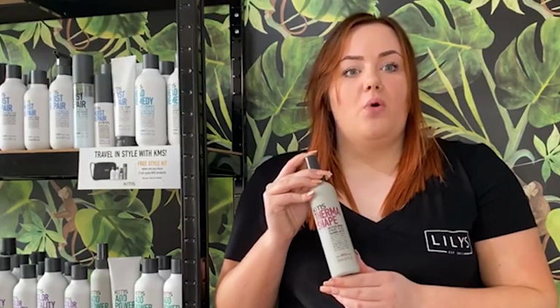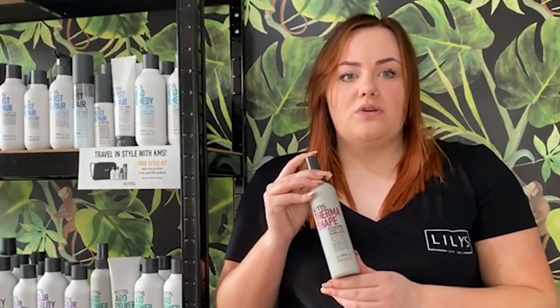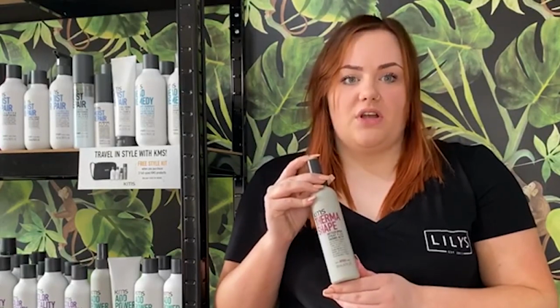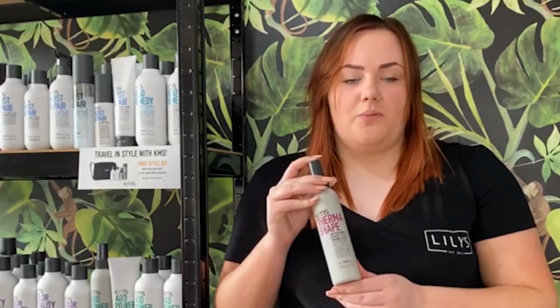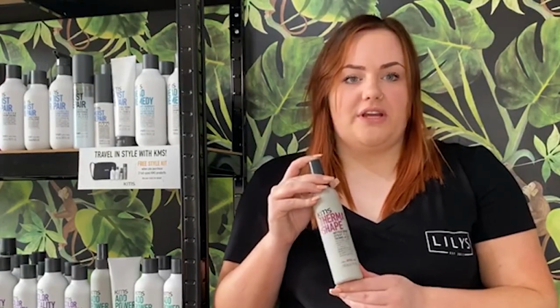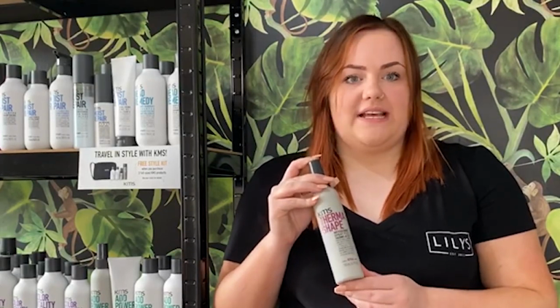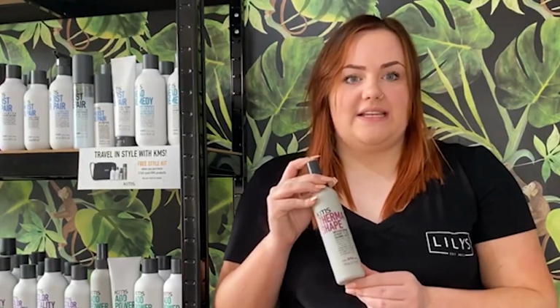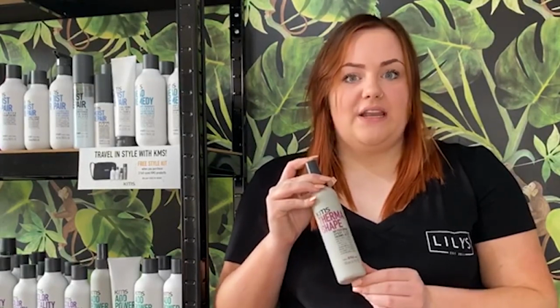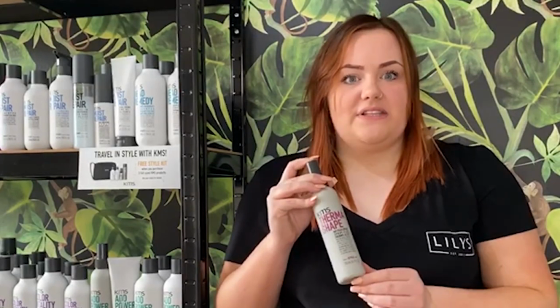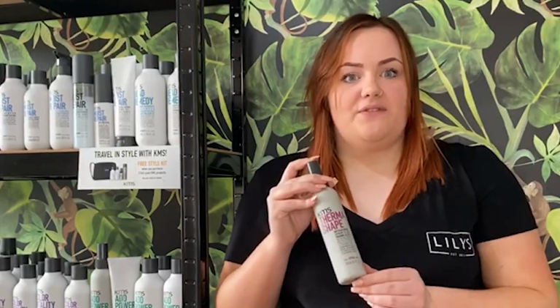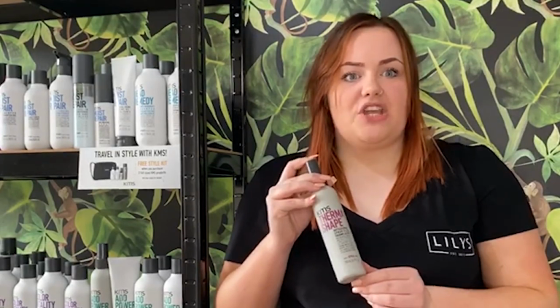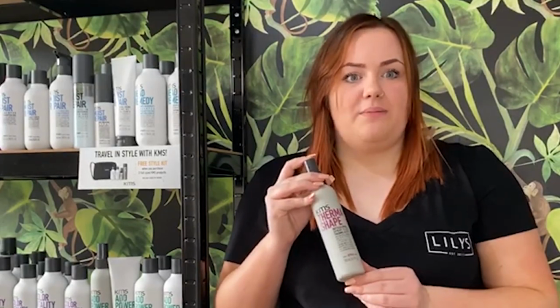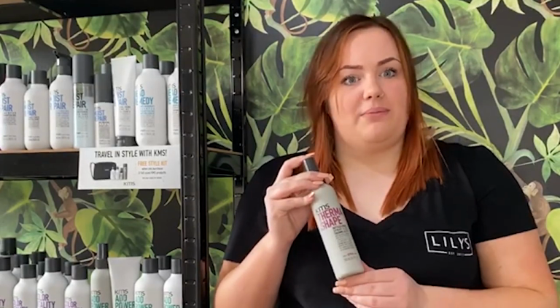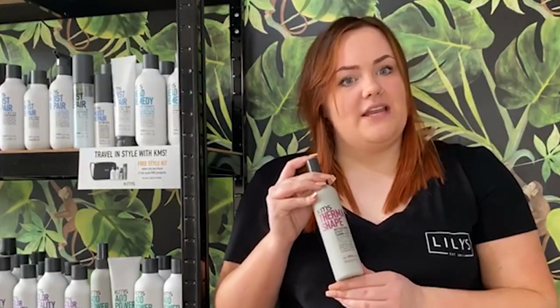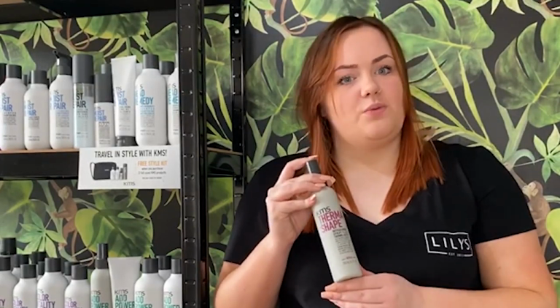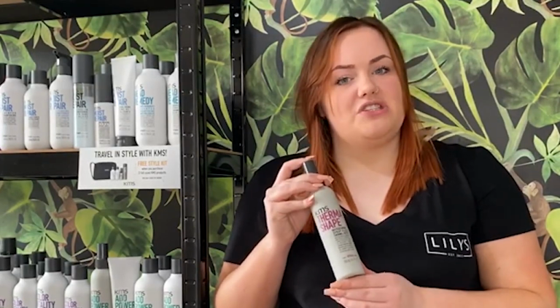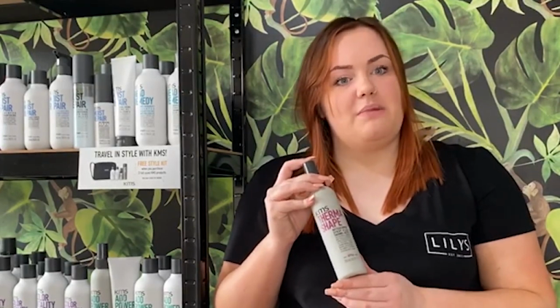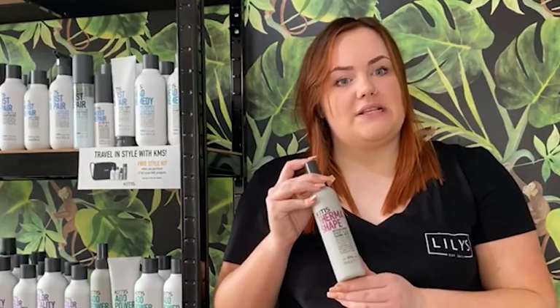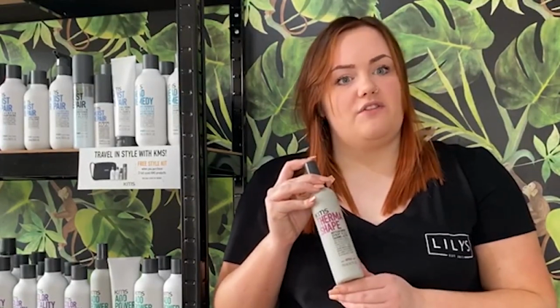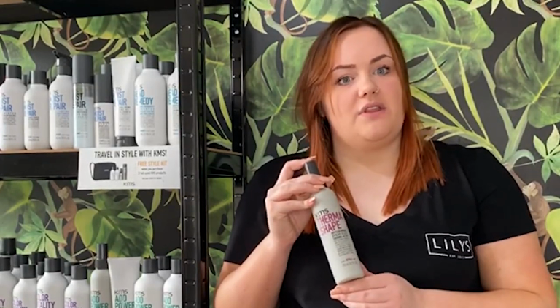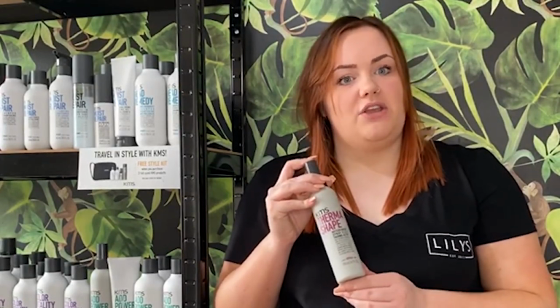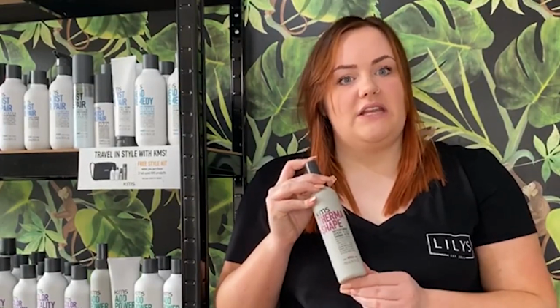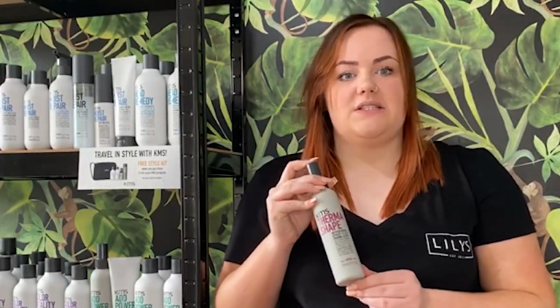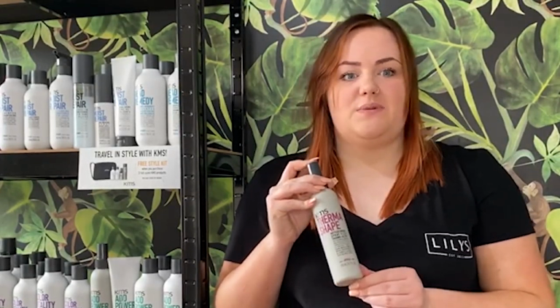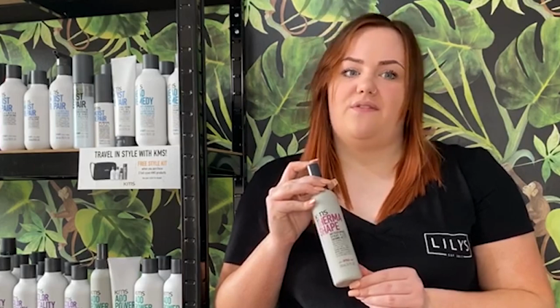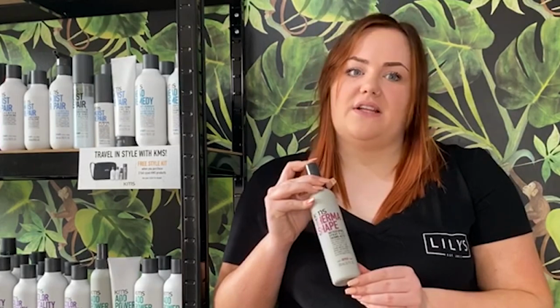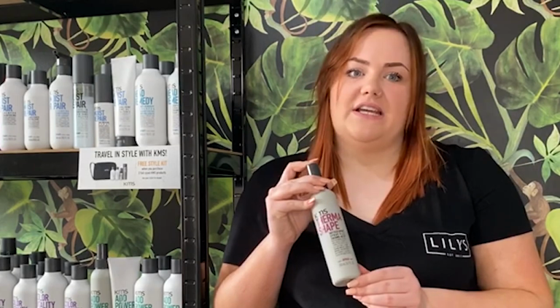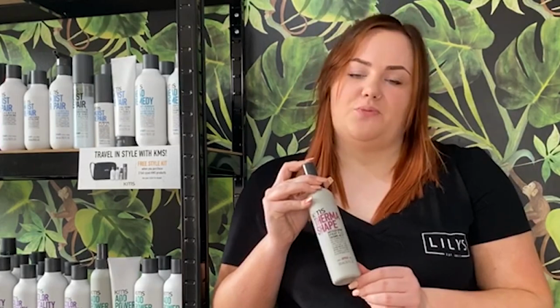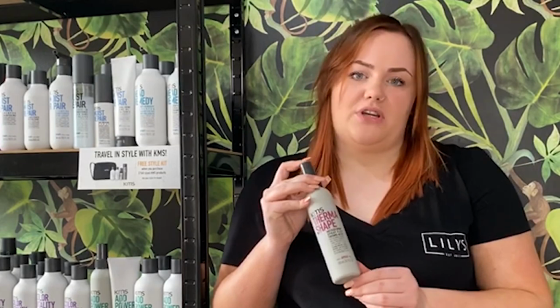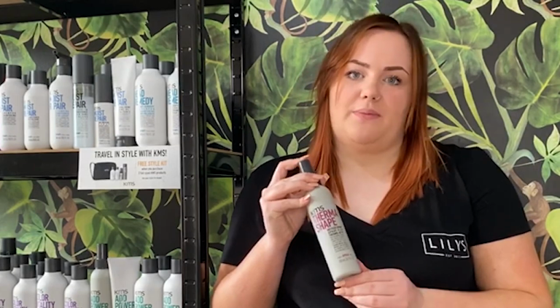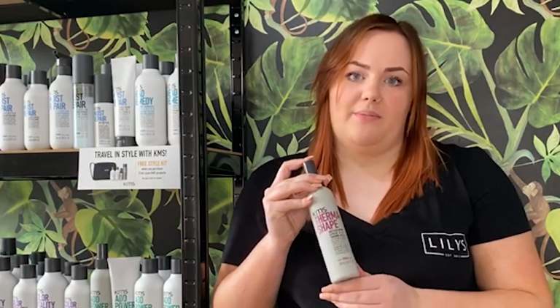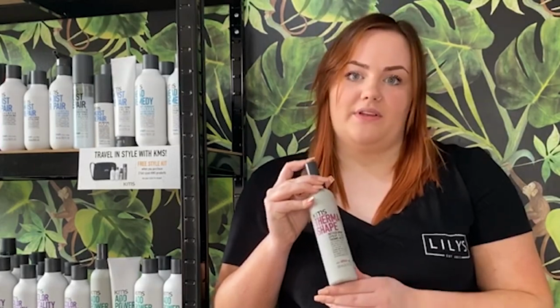All style products have an innovative shaping blend, which is a mix of ingredients specific to each product purpose.